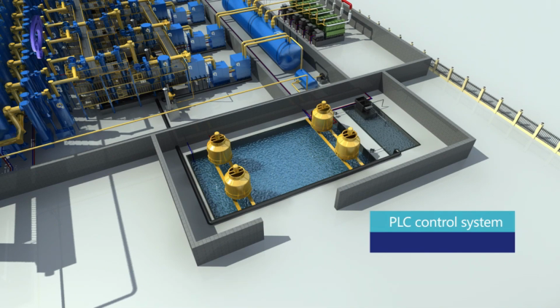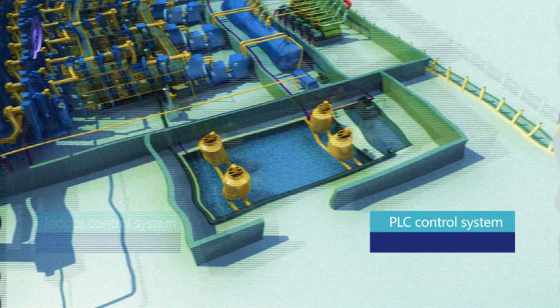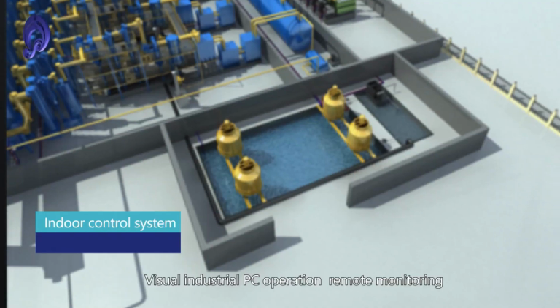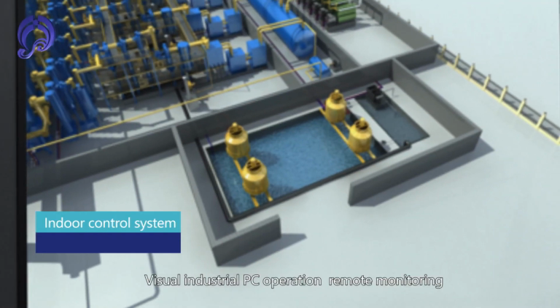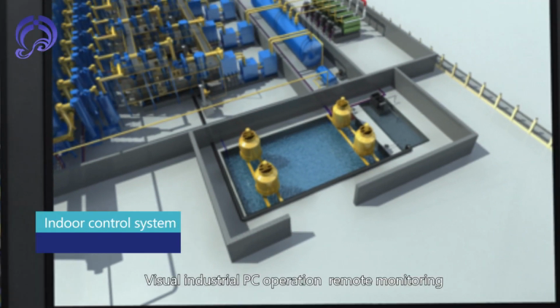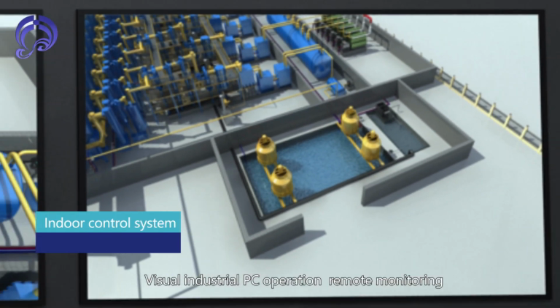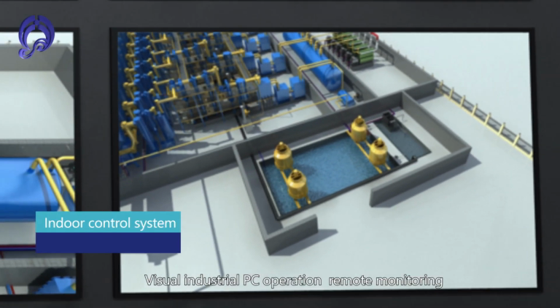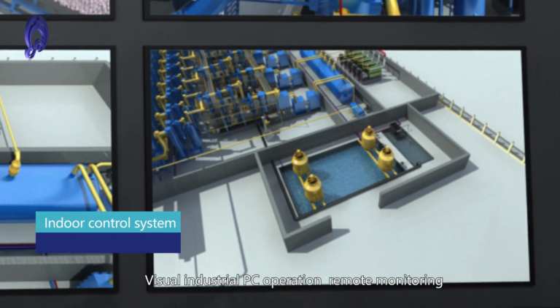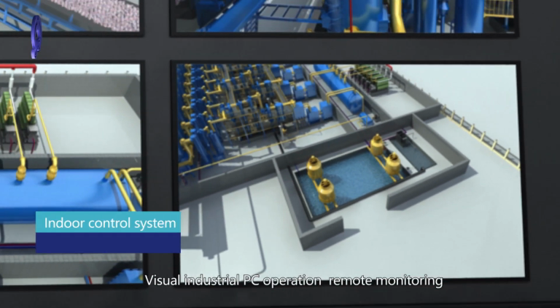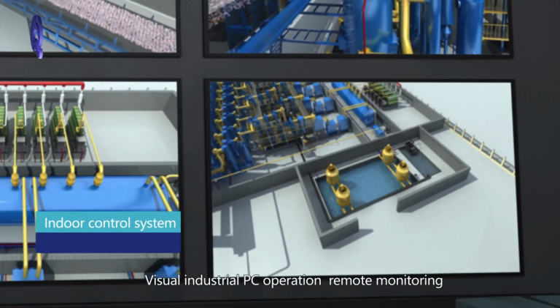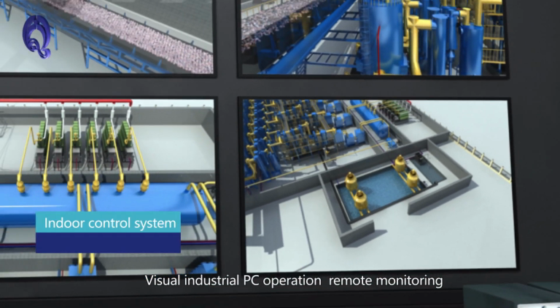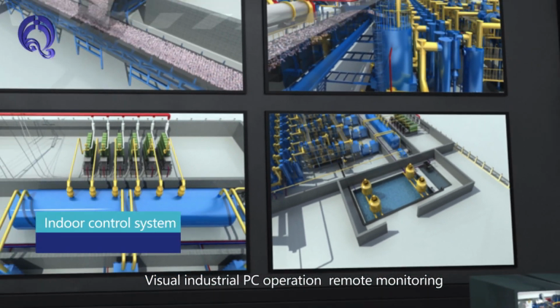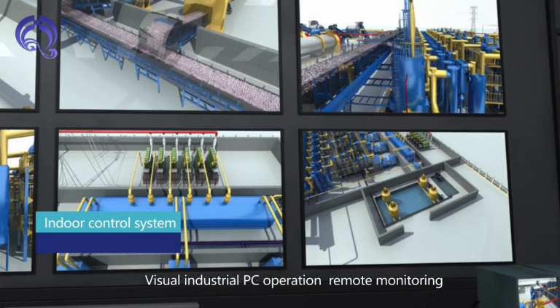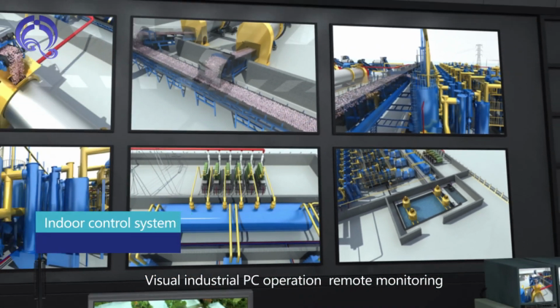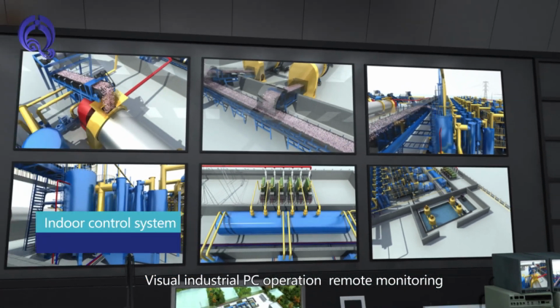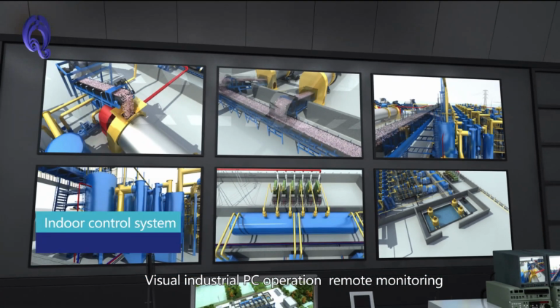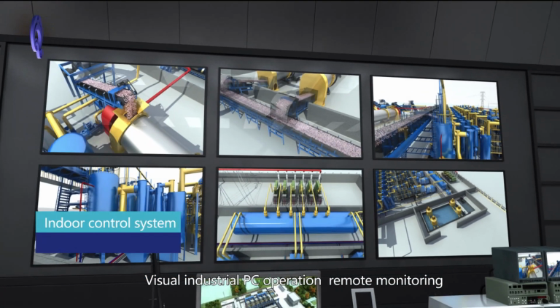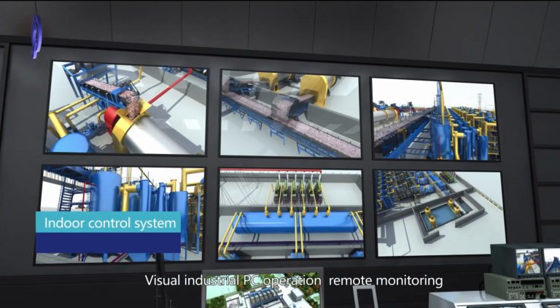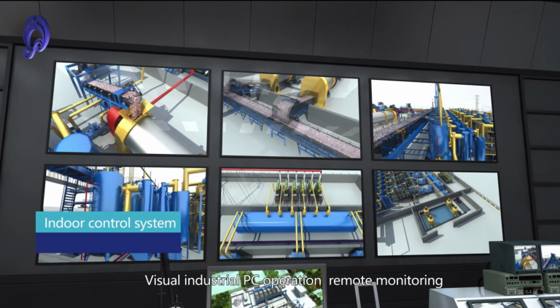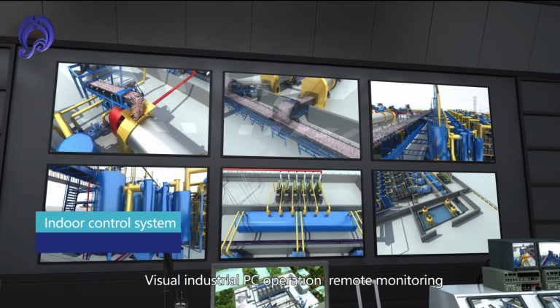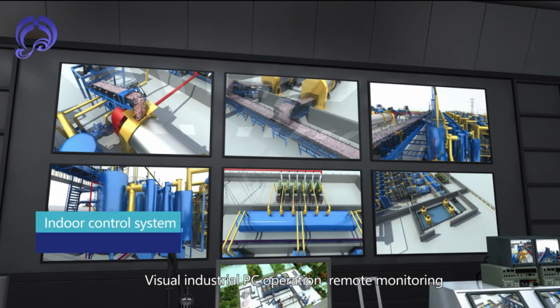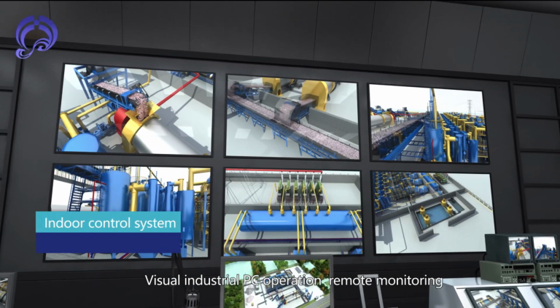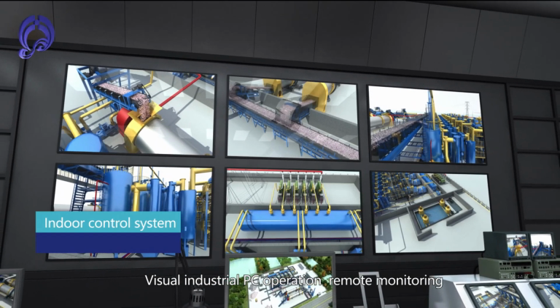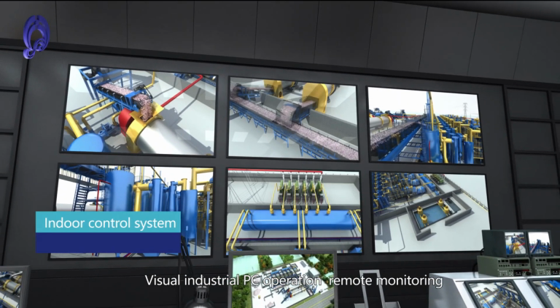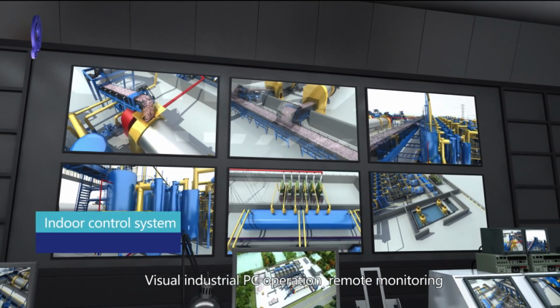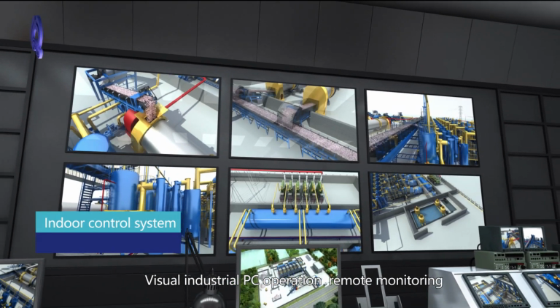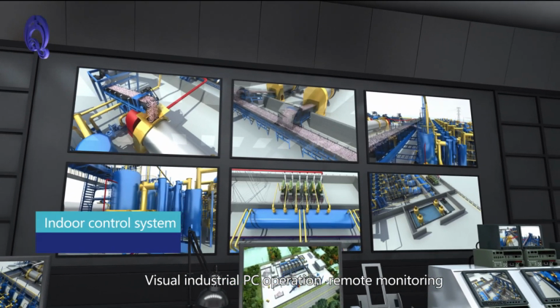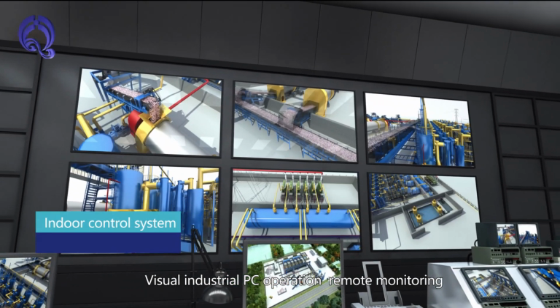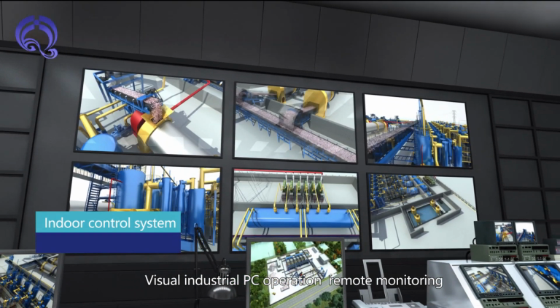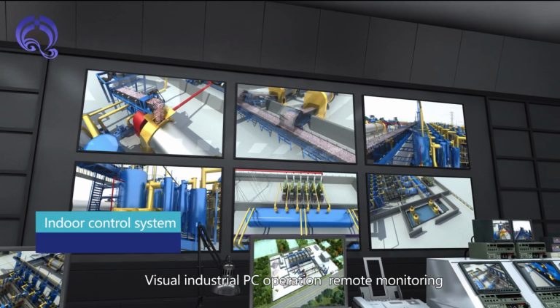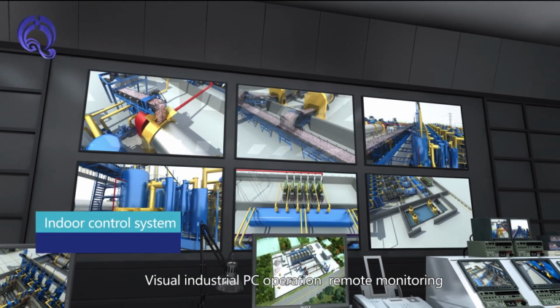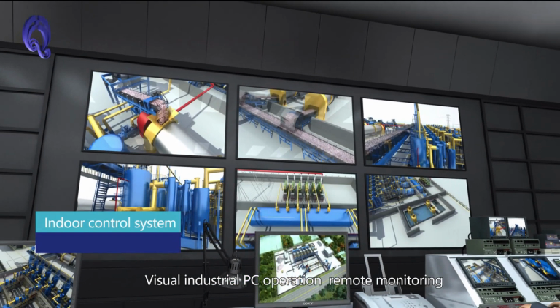The PLC Control System features an indoor control system with video industrial PC operation and remote monitoring capability.